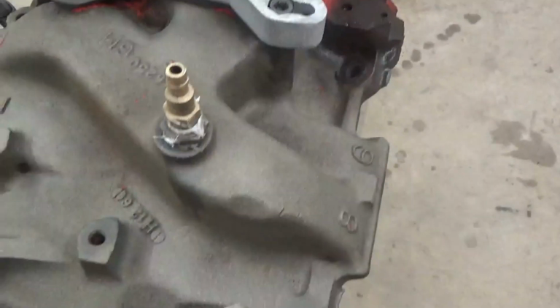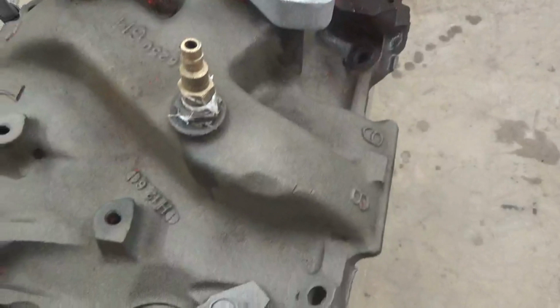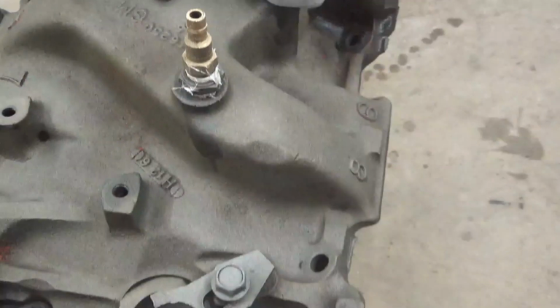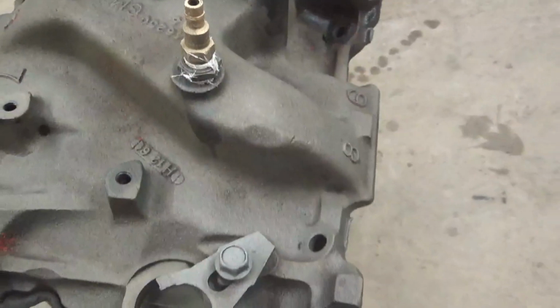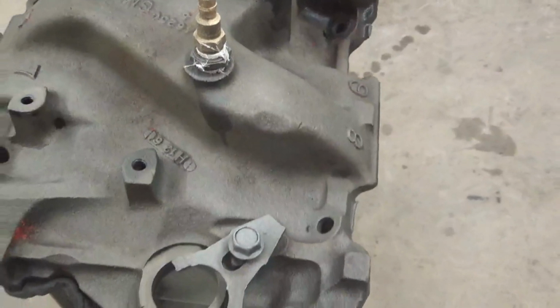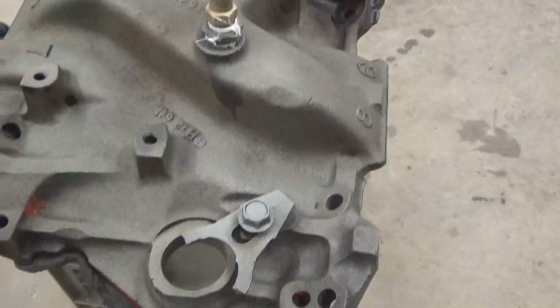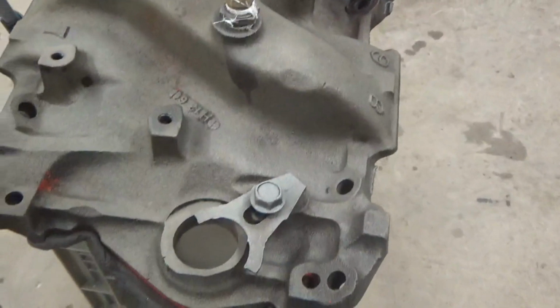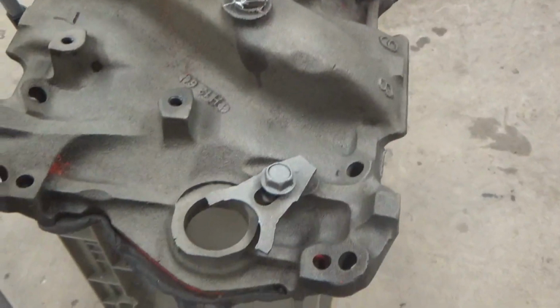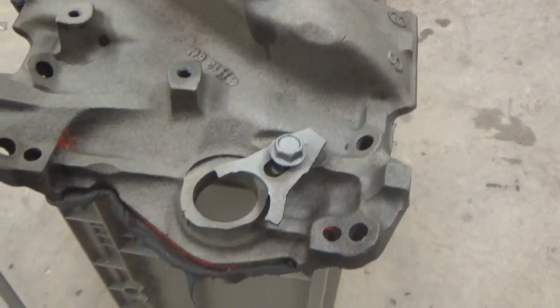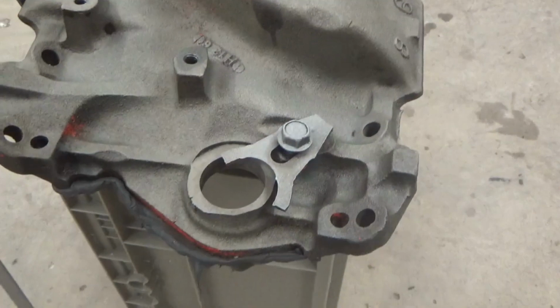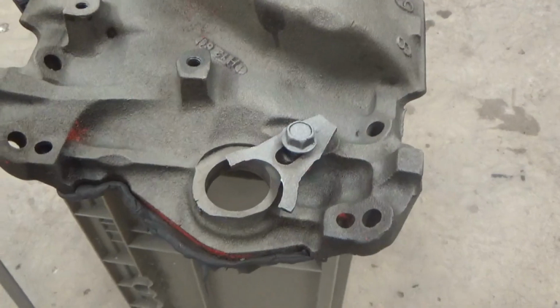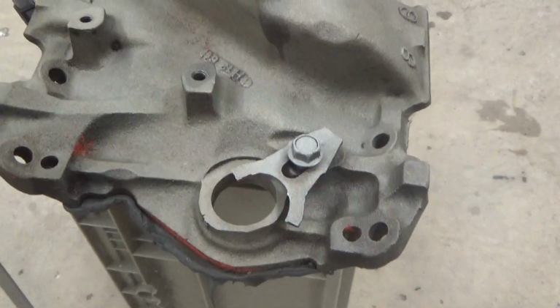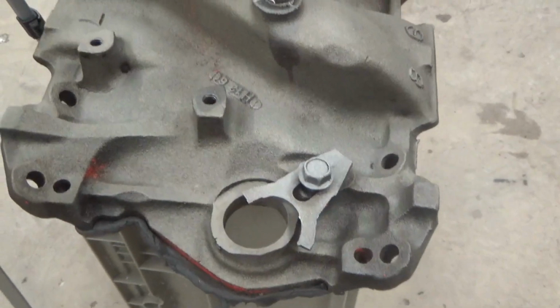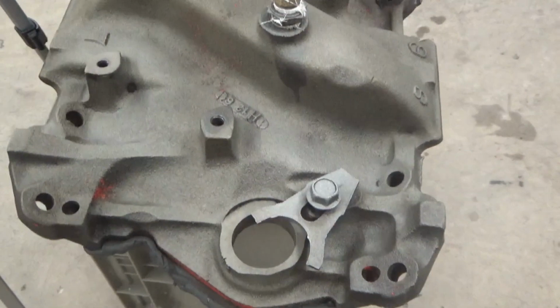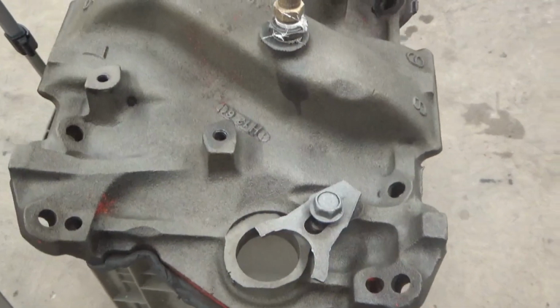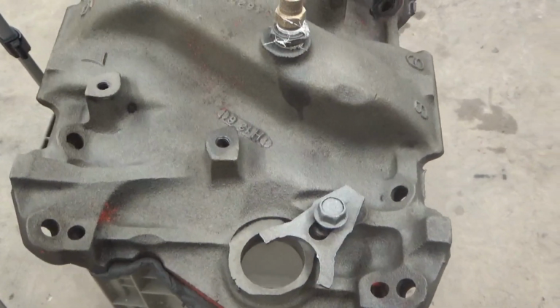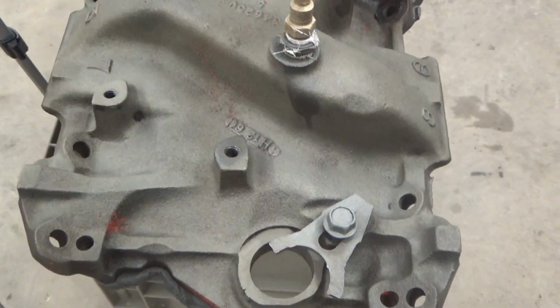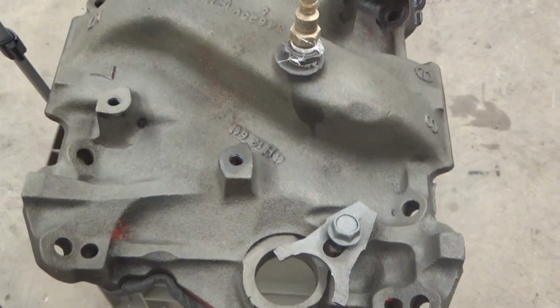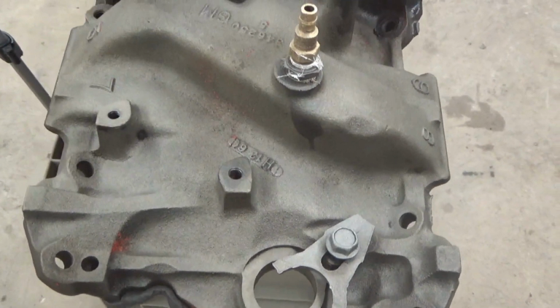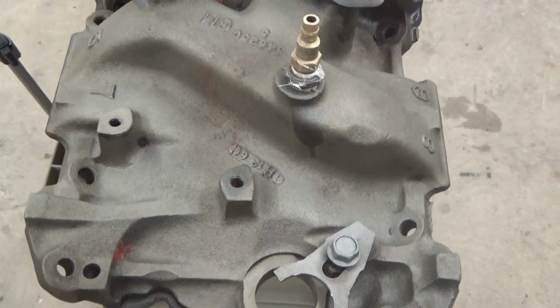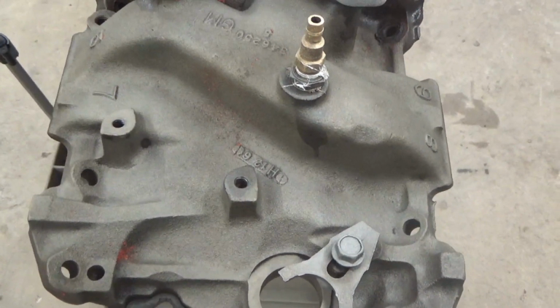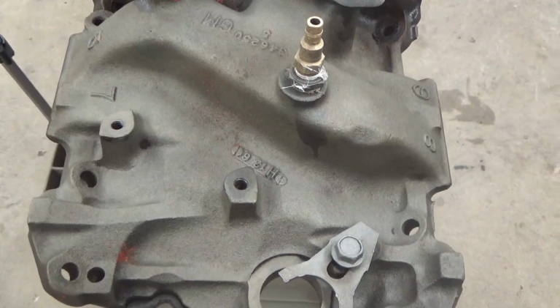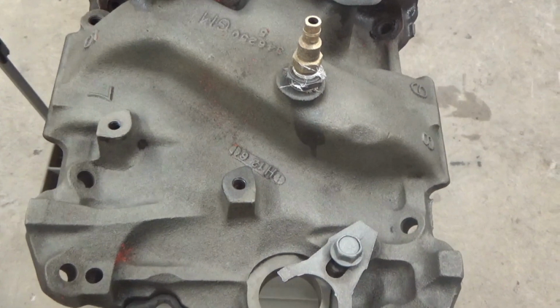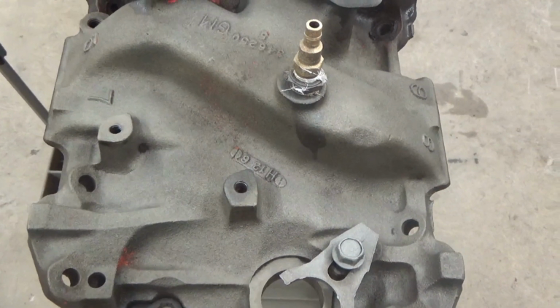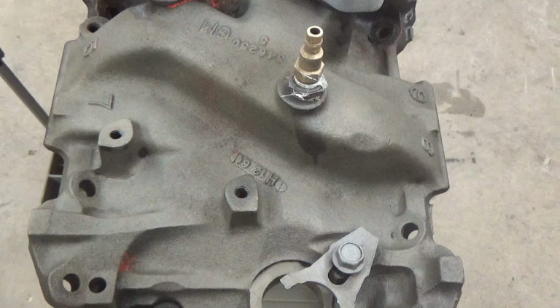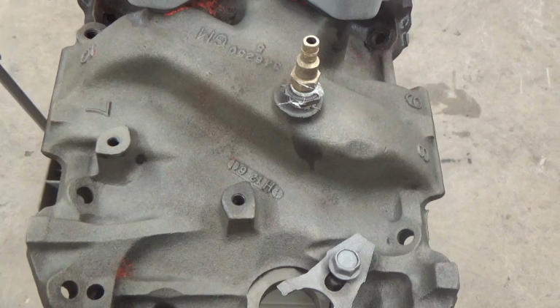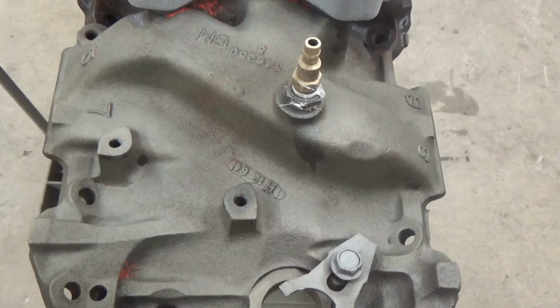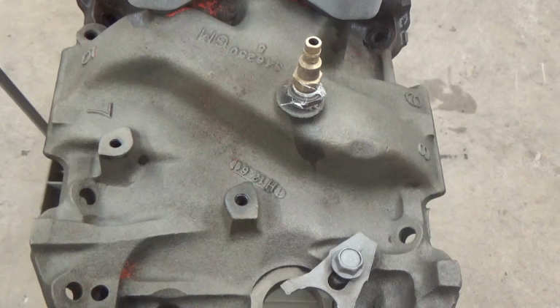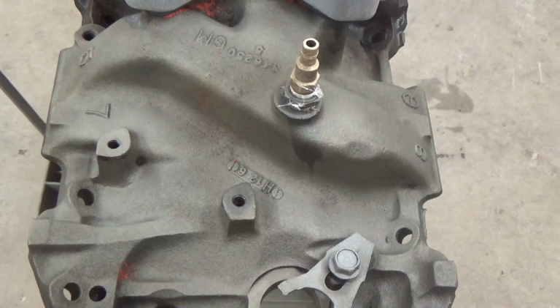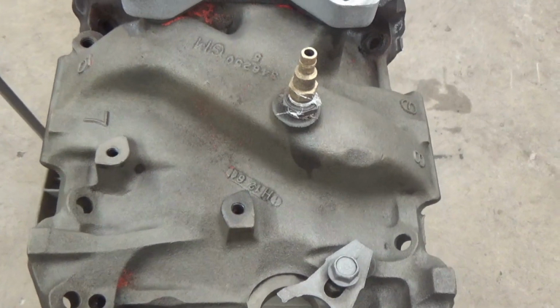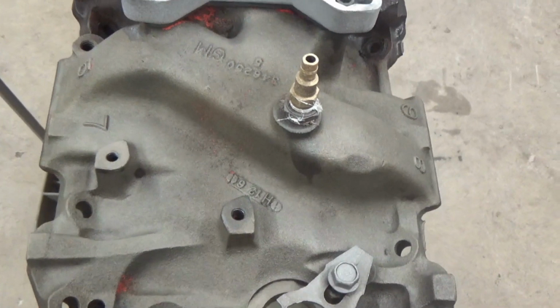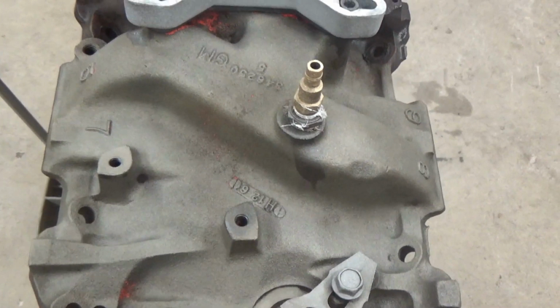Crushed glass at about 90 PSI in the Vapor Honing System. If you have questions, give us a call or shoot us an email. Thanks for watching.